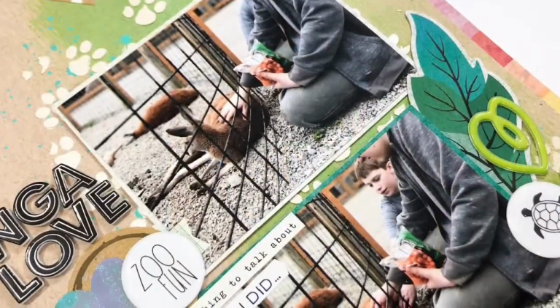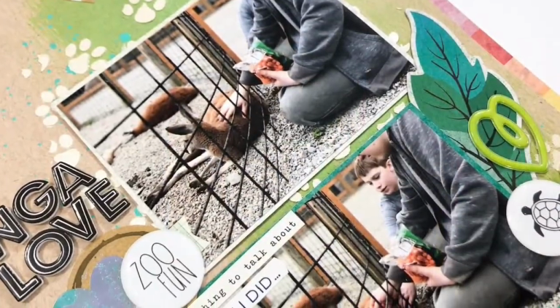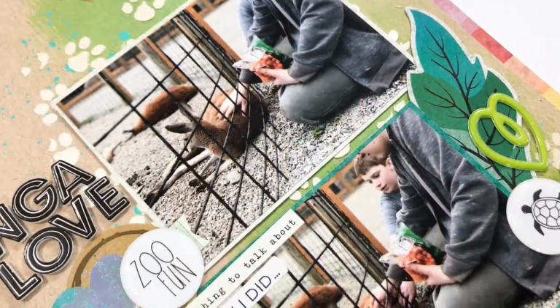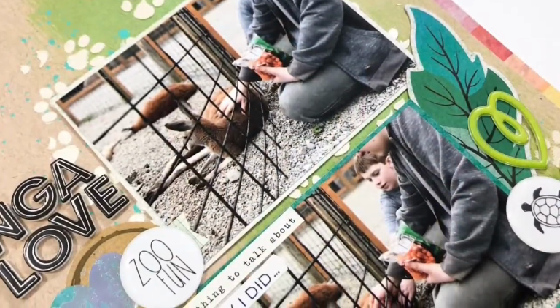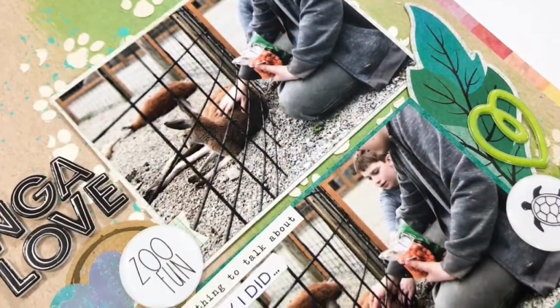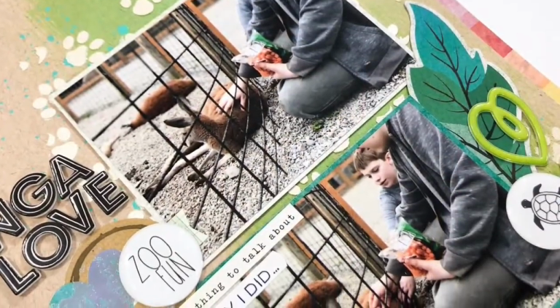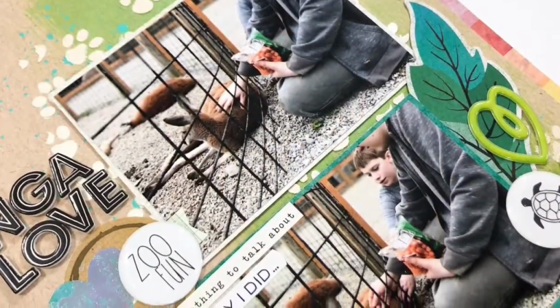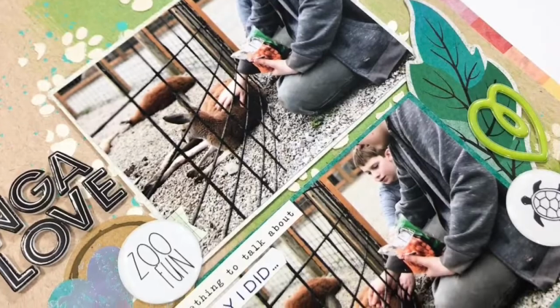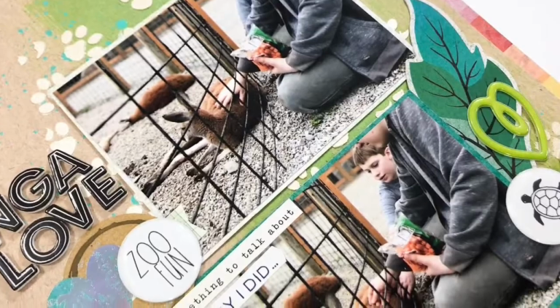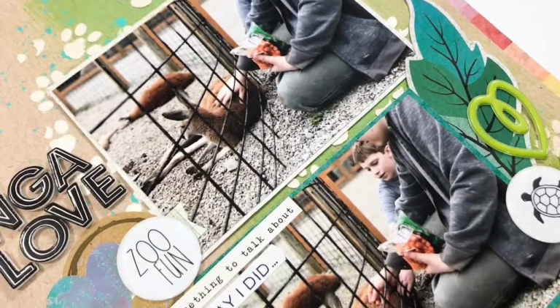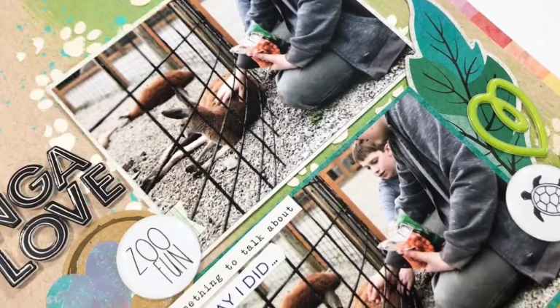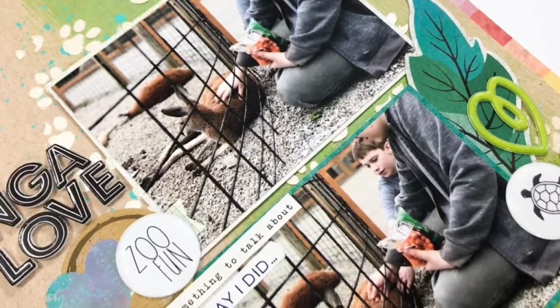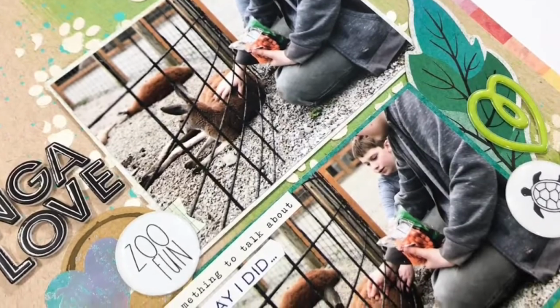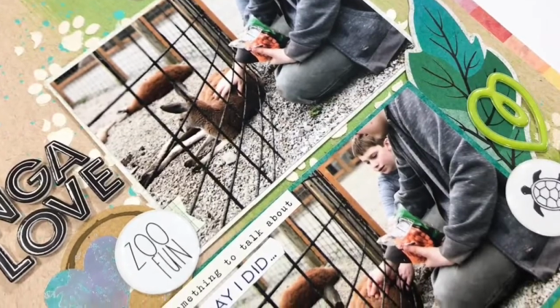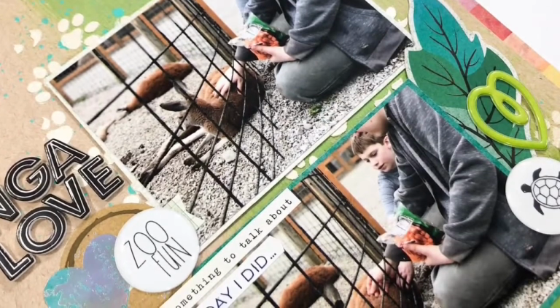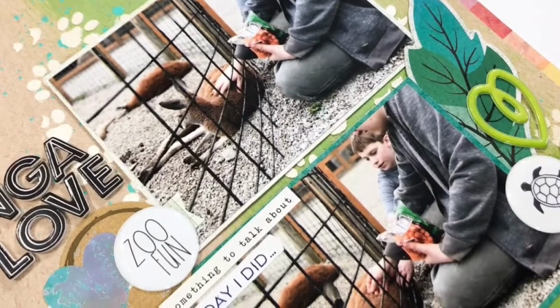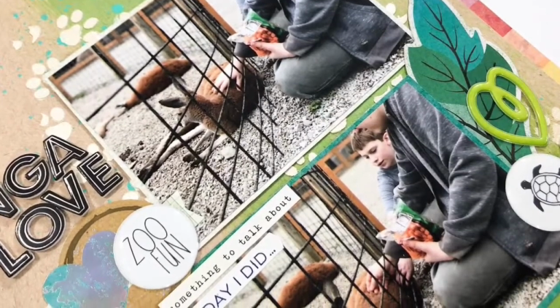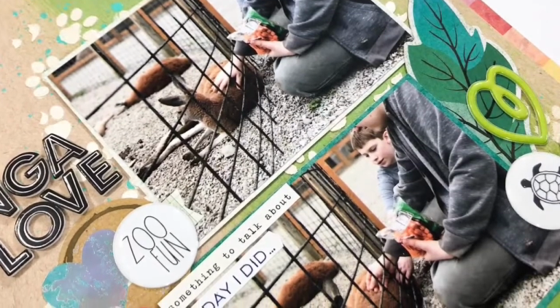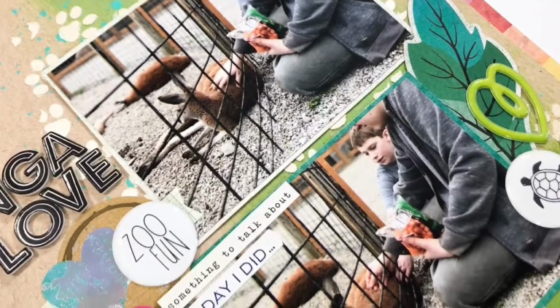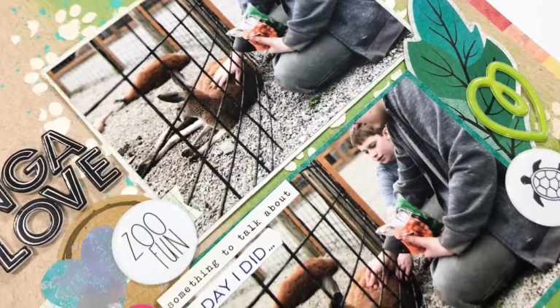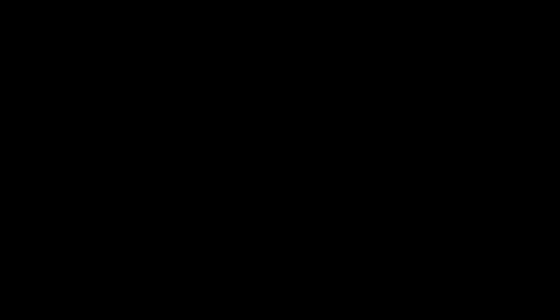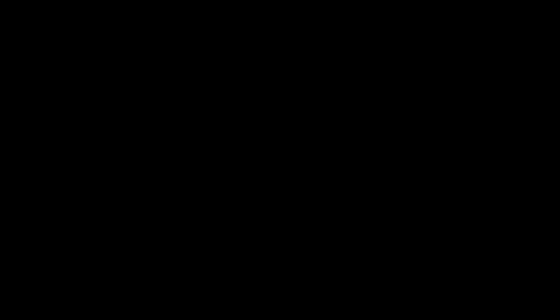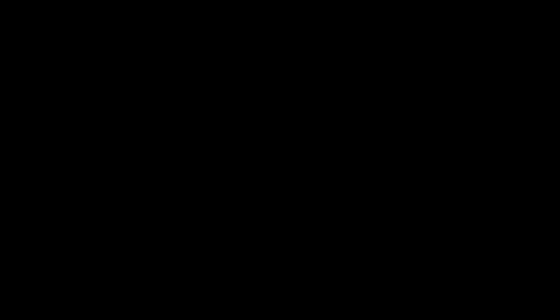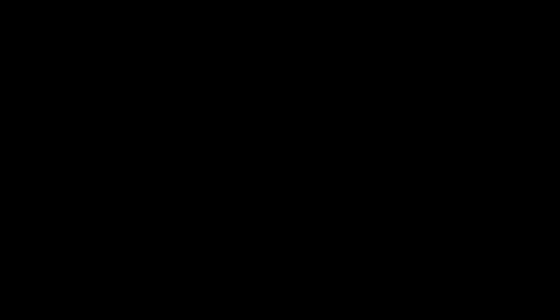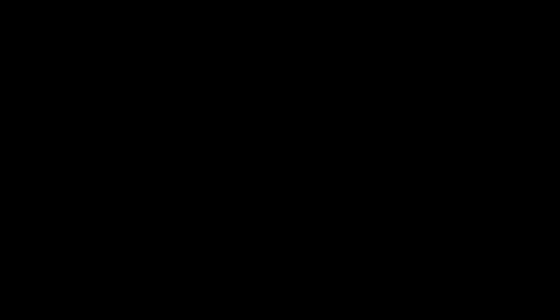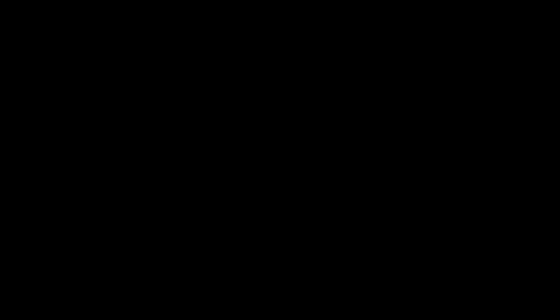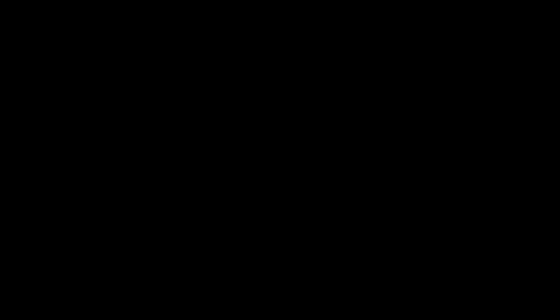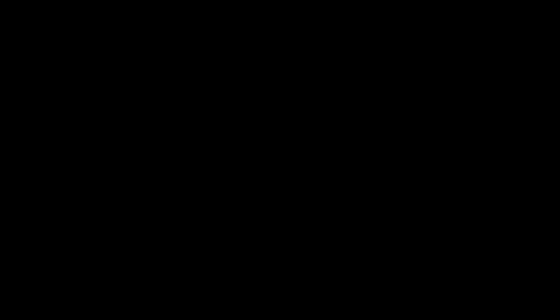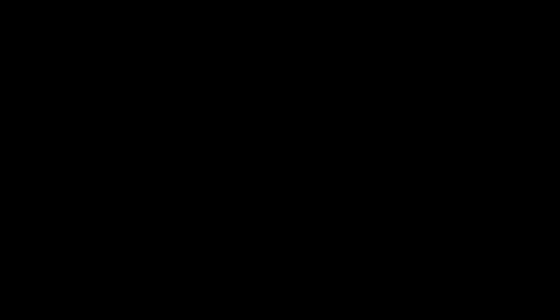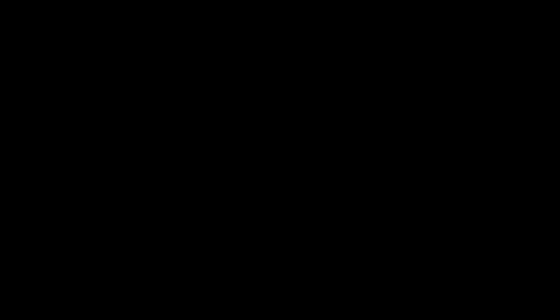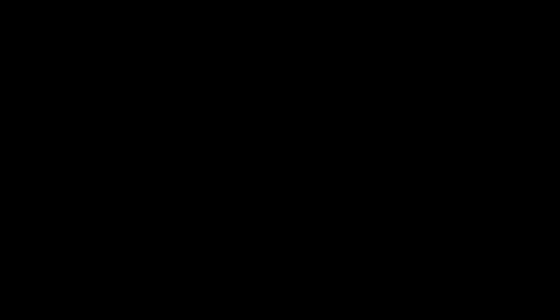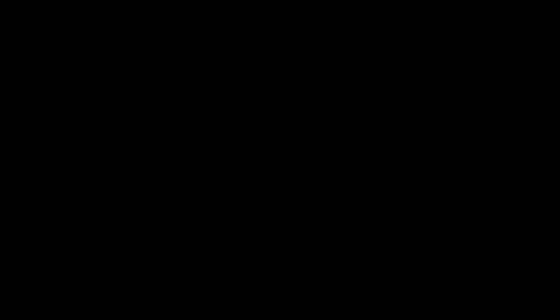Here's a close-up so you can really see these fun photos. I will see you all again later today. Bye bye!